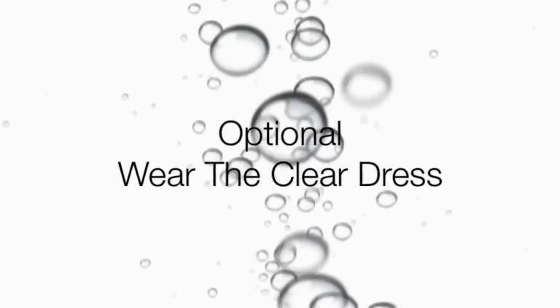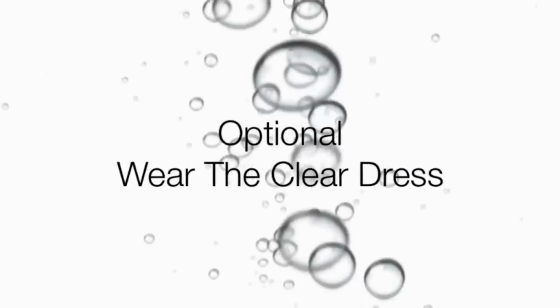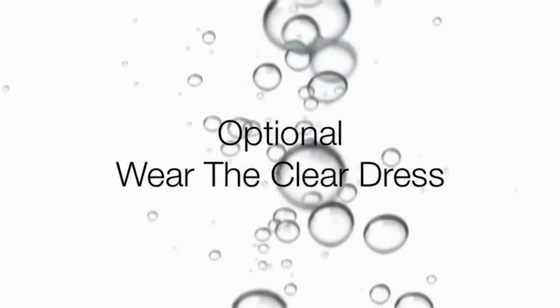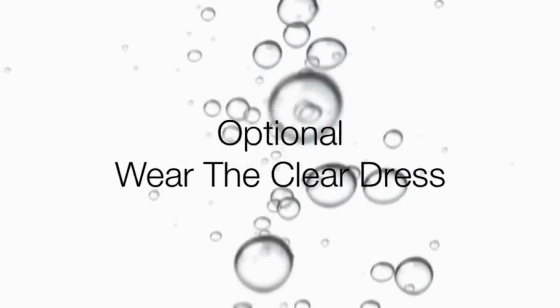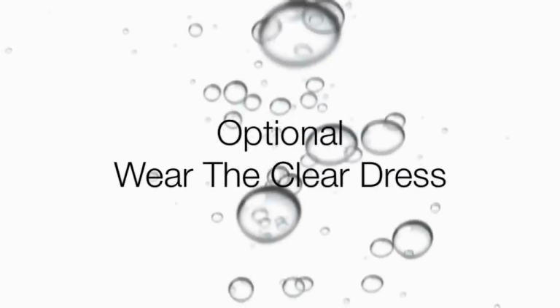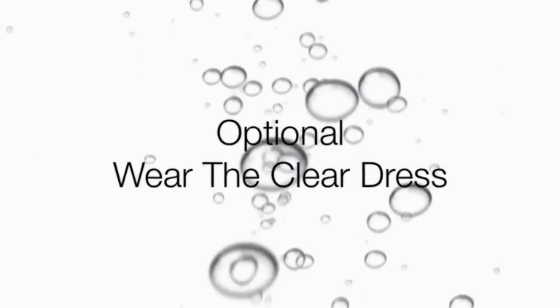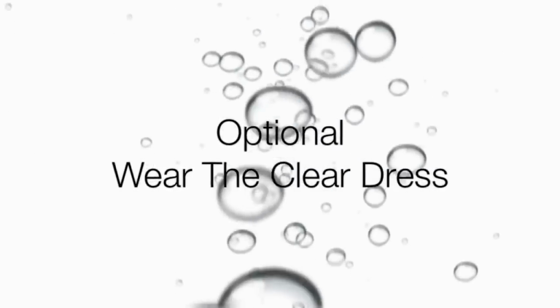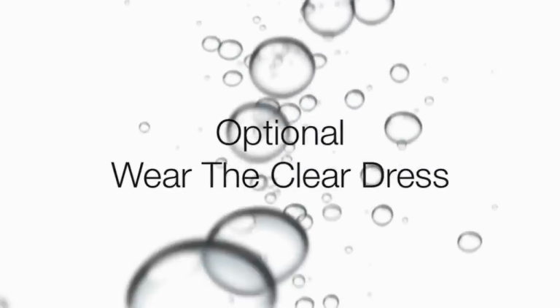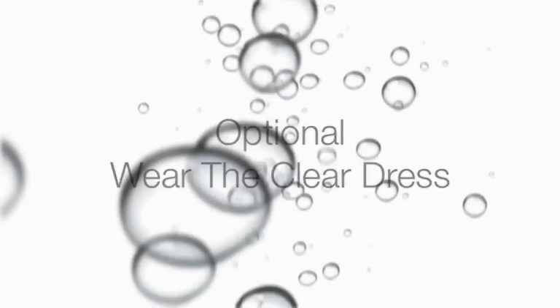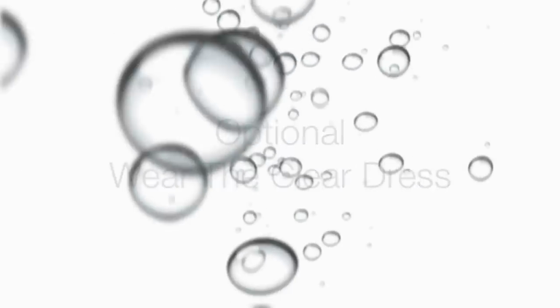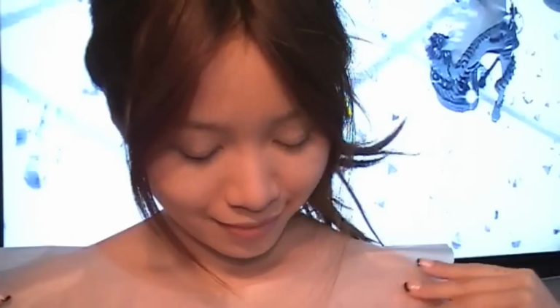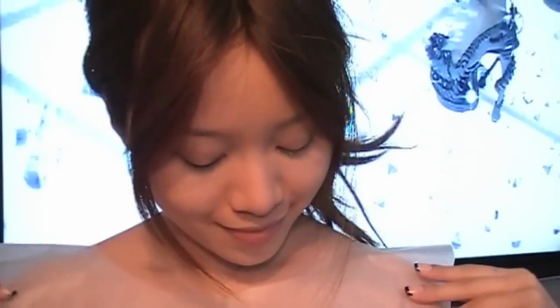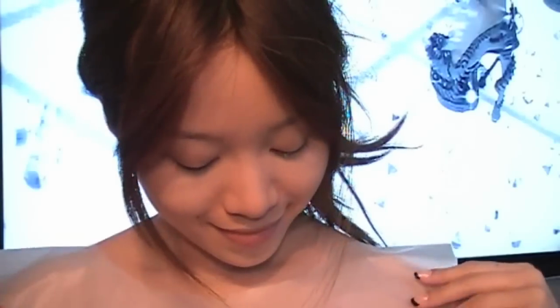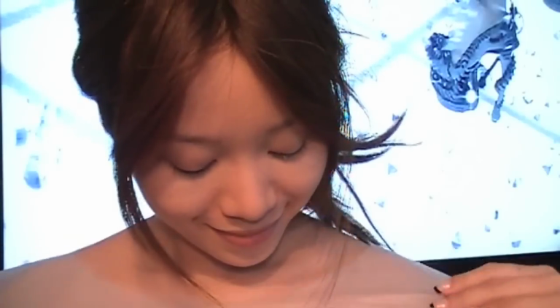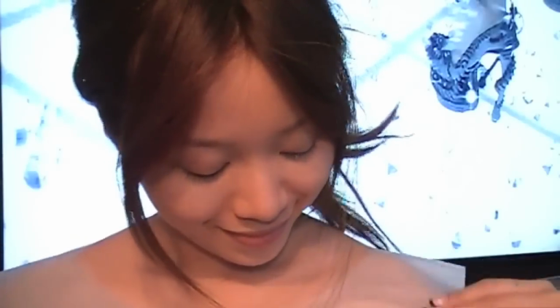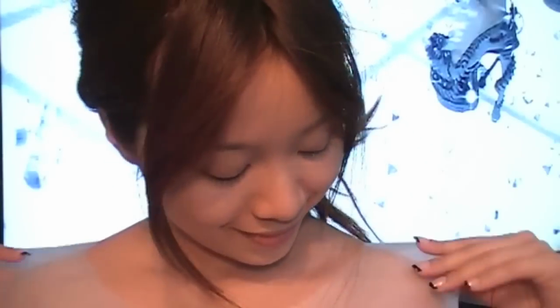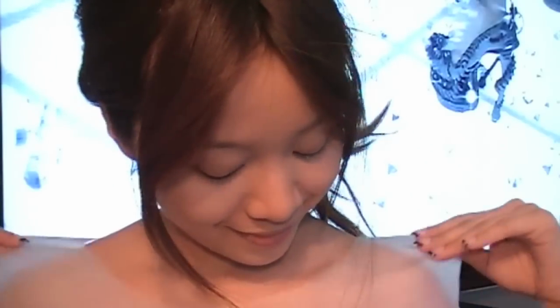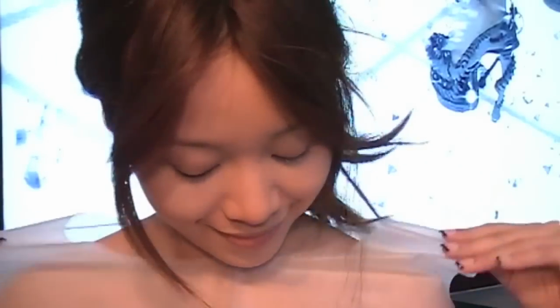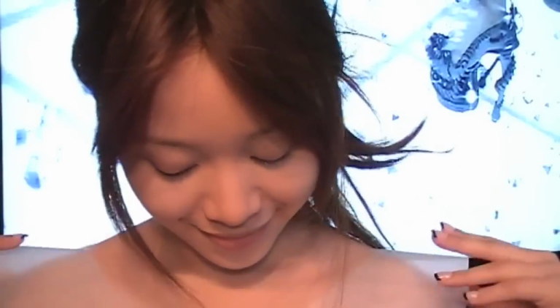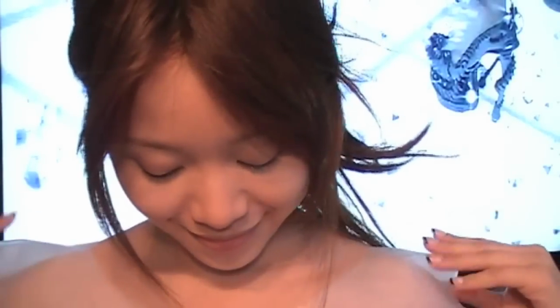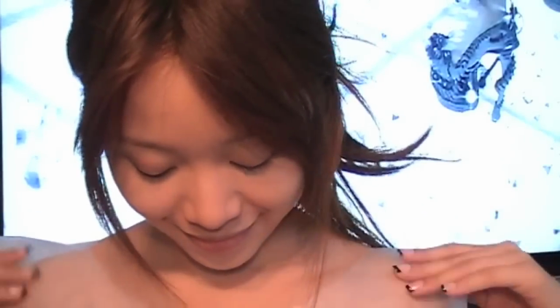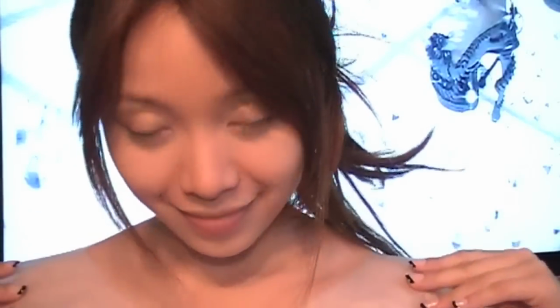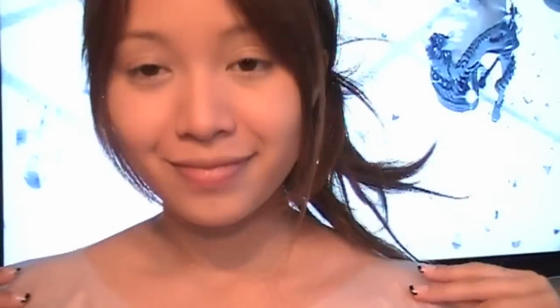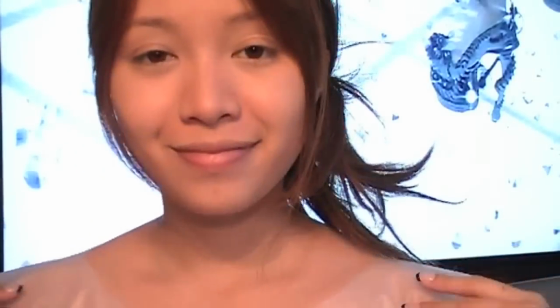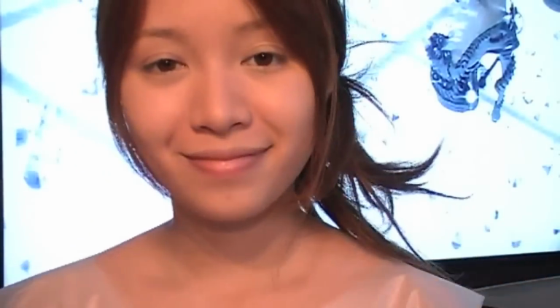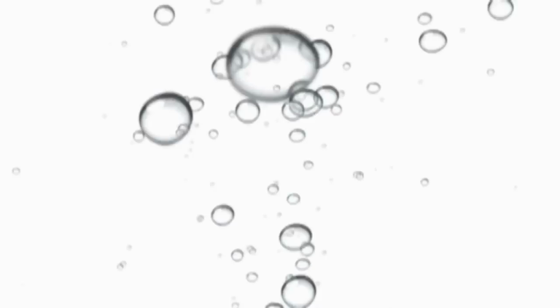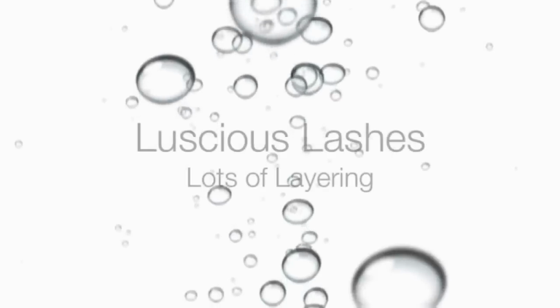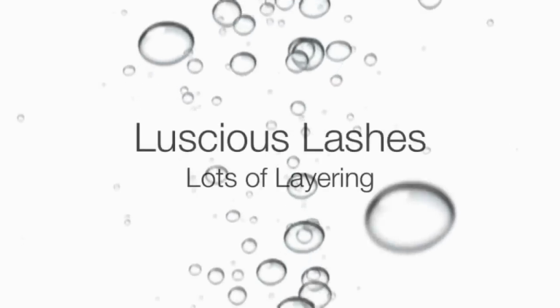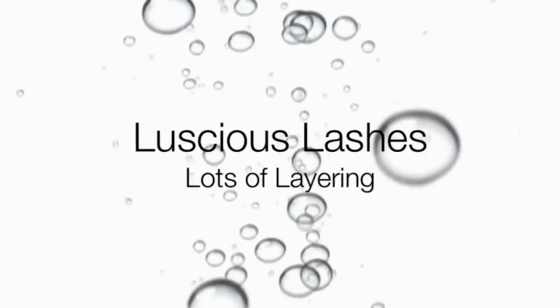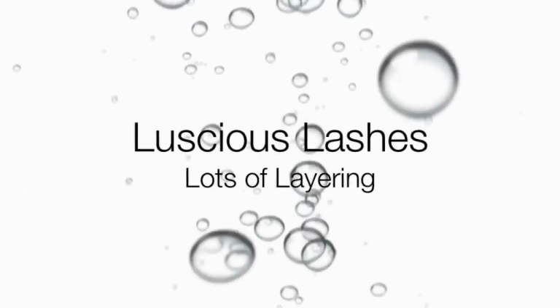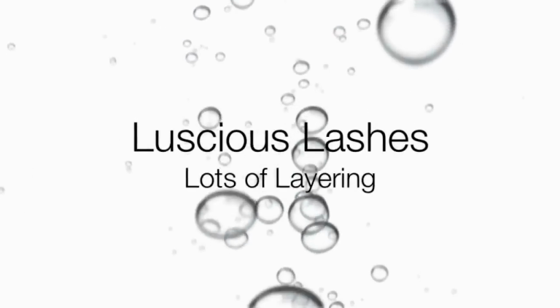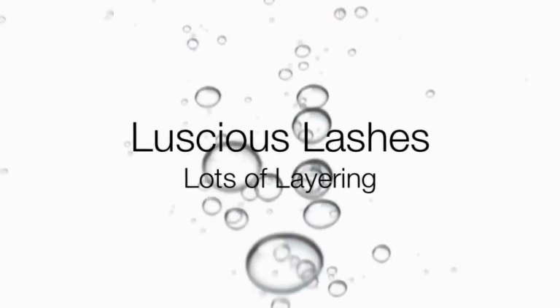For the dress, I used a clear tablecloth. I cut out a pattern and turned it into a transparent dress Lady Gaga wore in the bathtub scene.